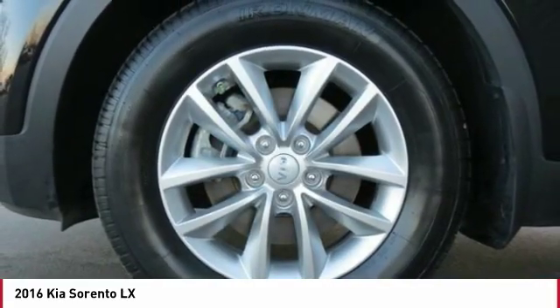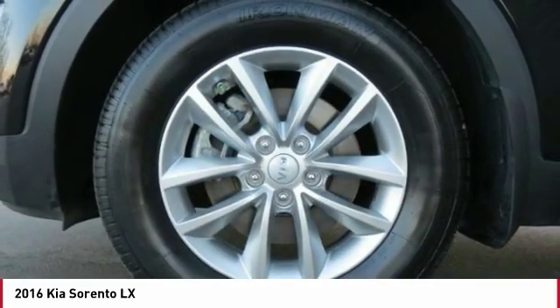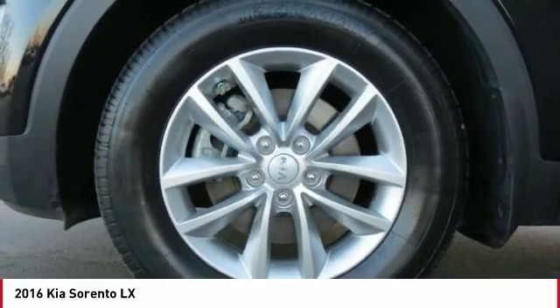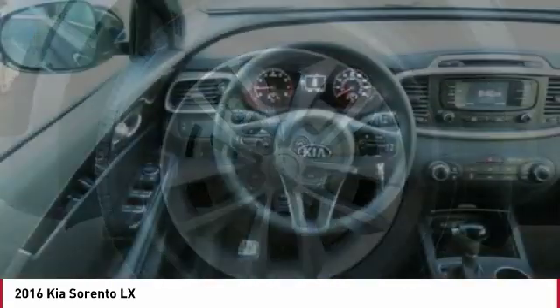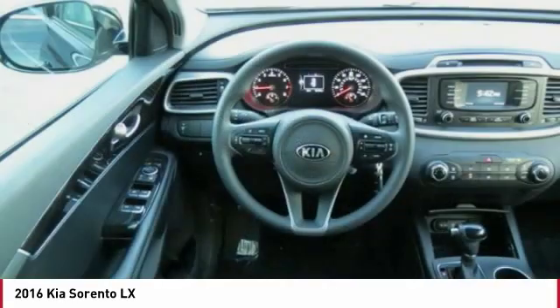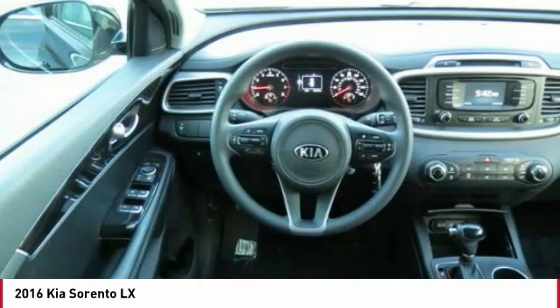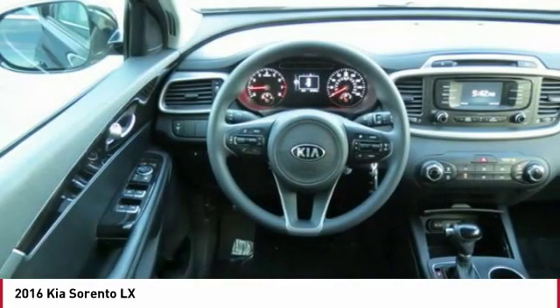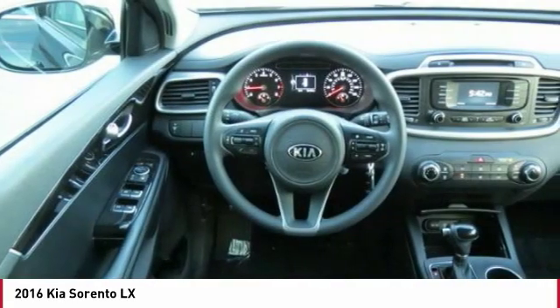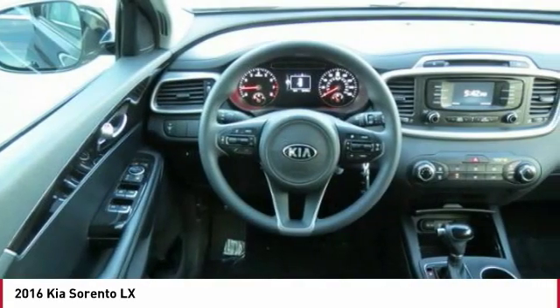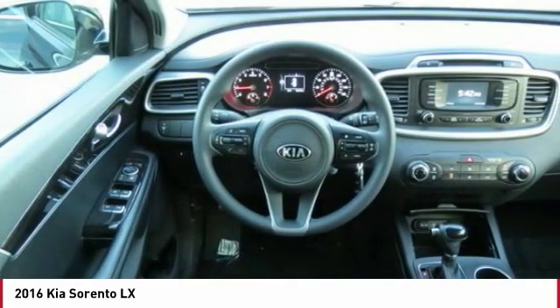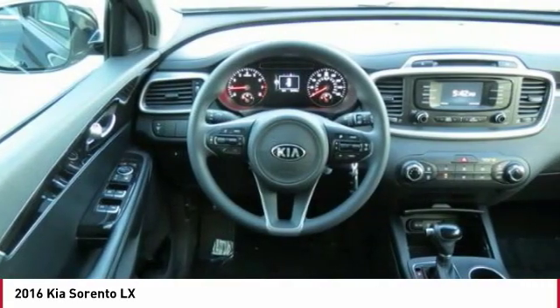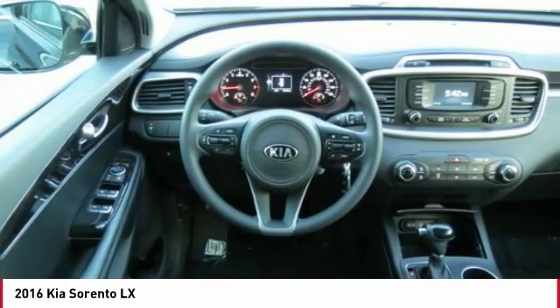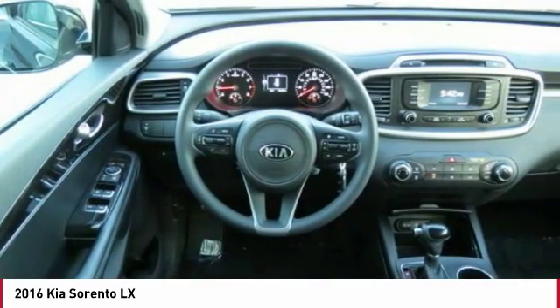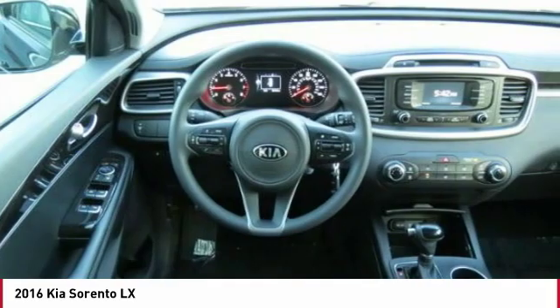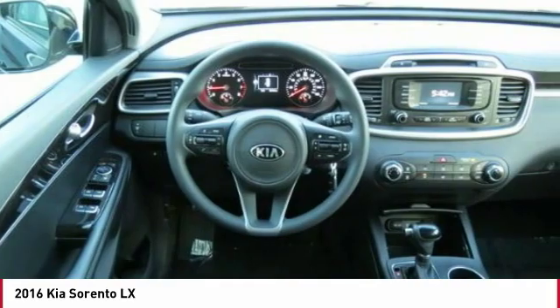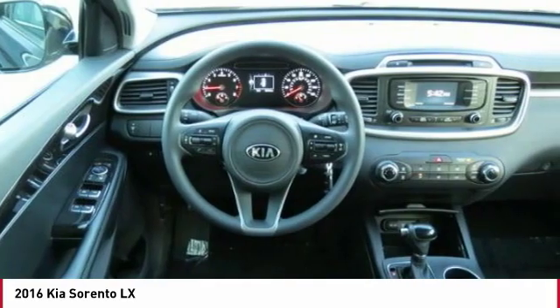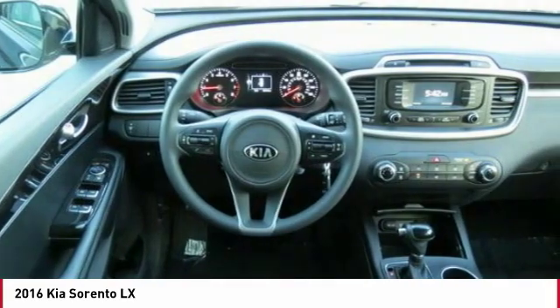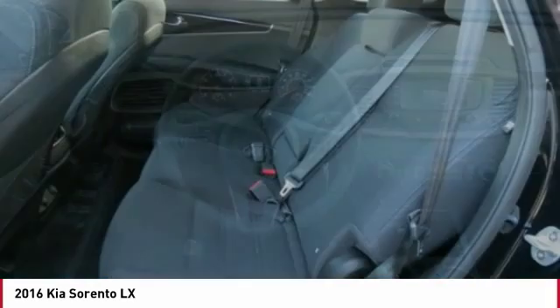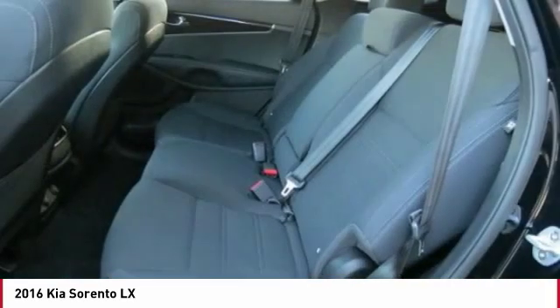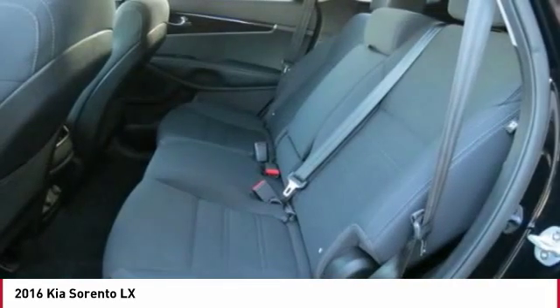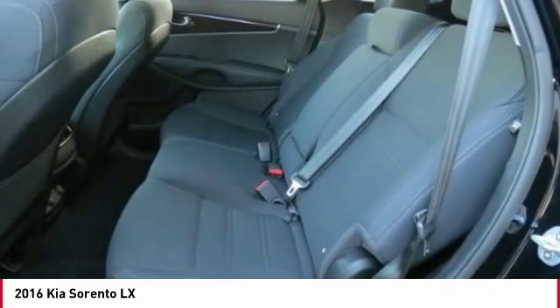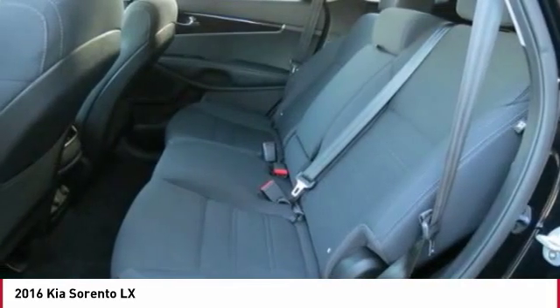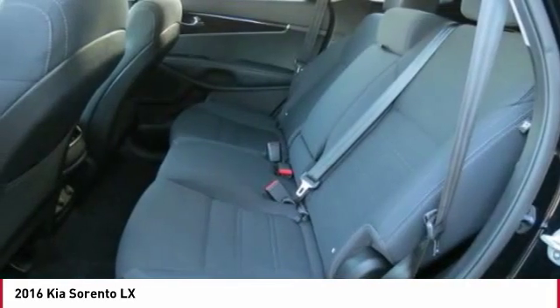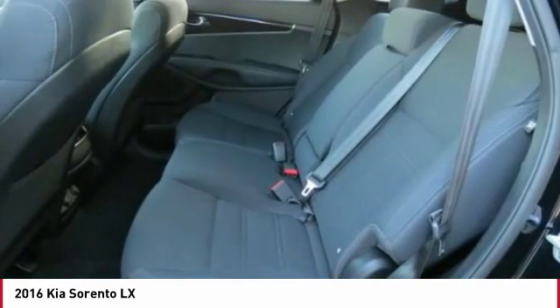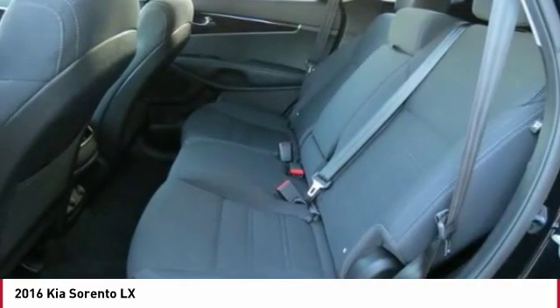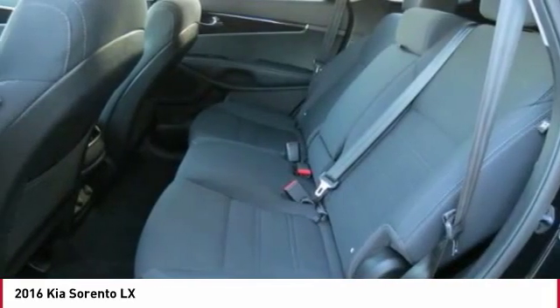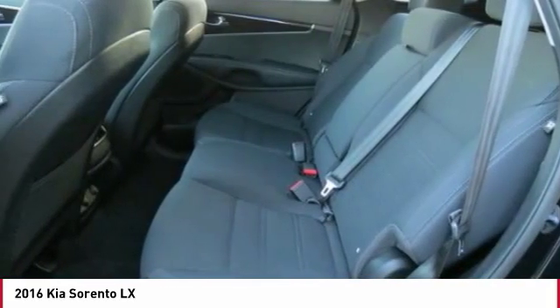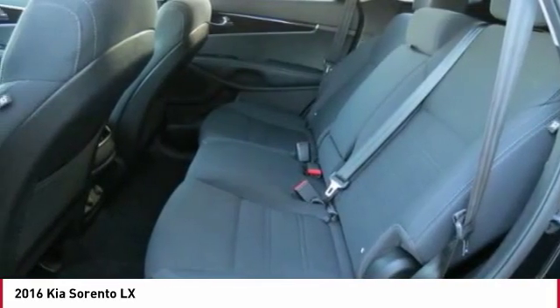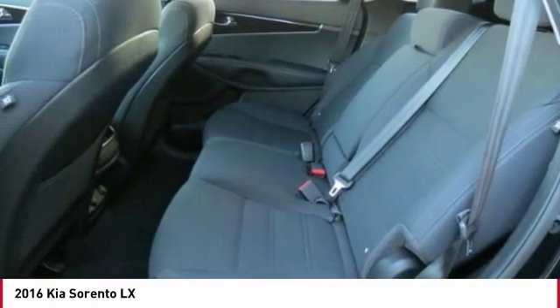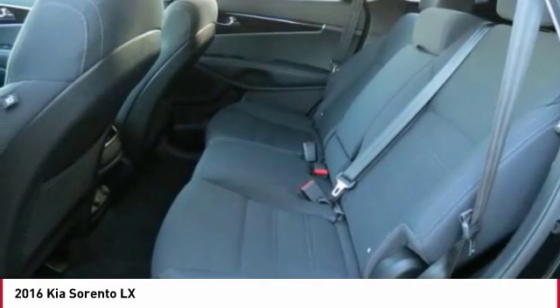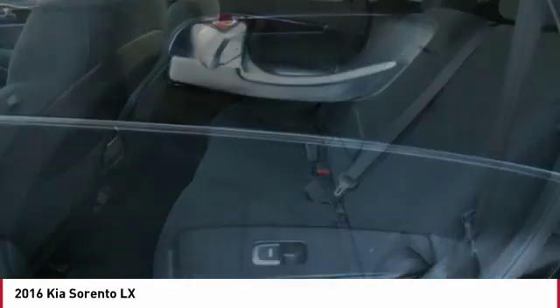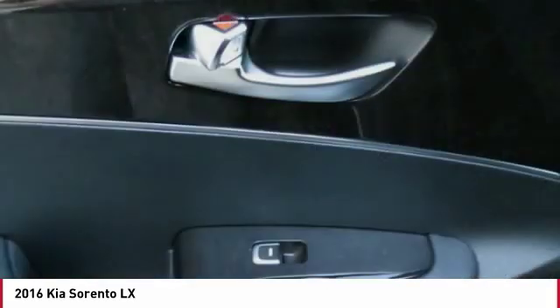Power steering, cruise control, aluminum wheels, AM FM stereo radio, FWD, rear defrost.